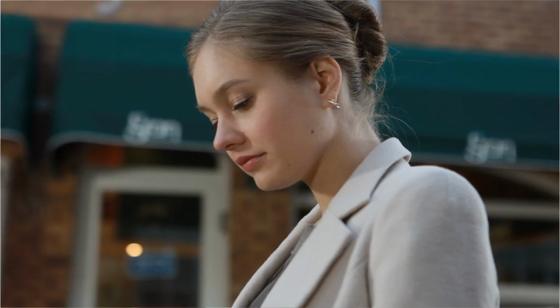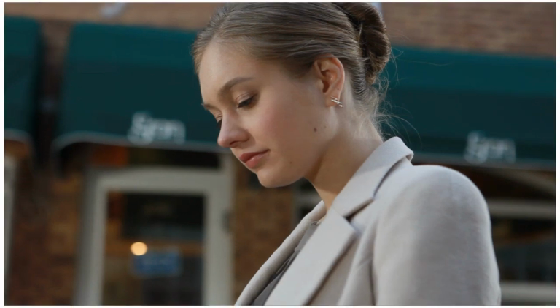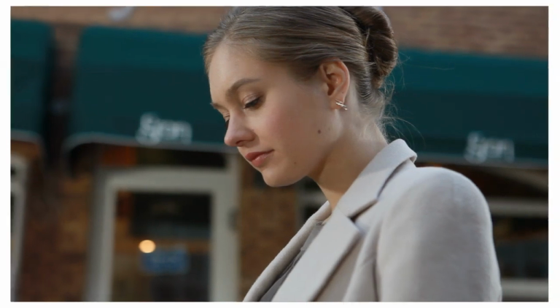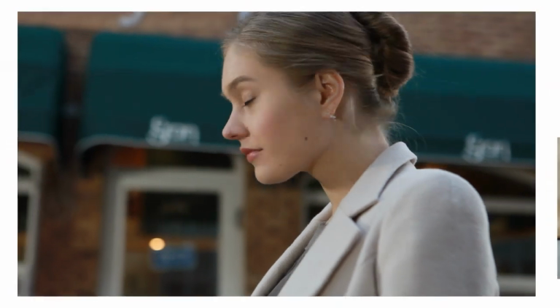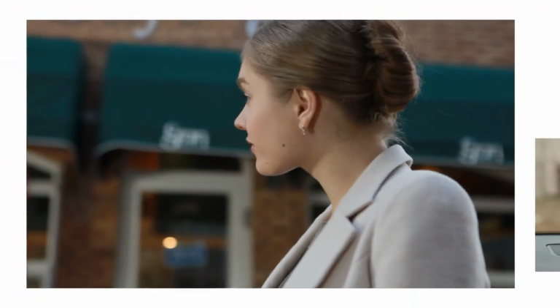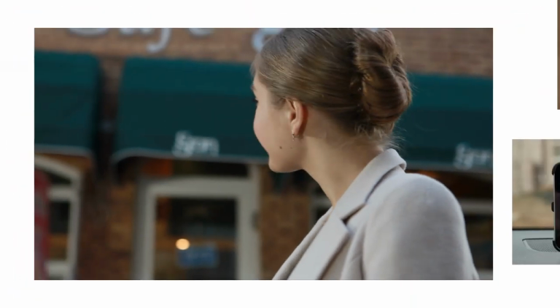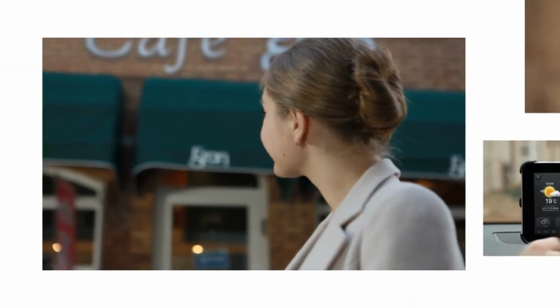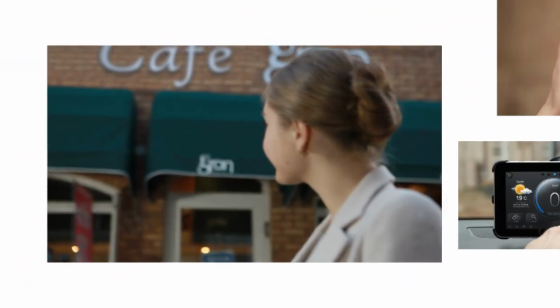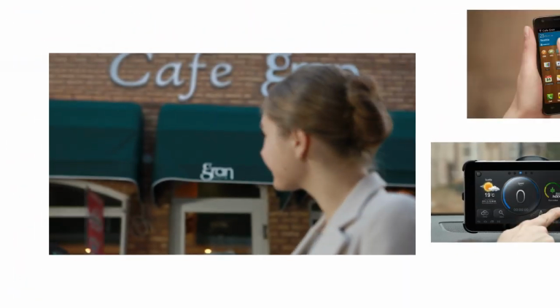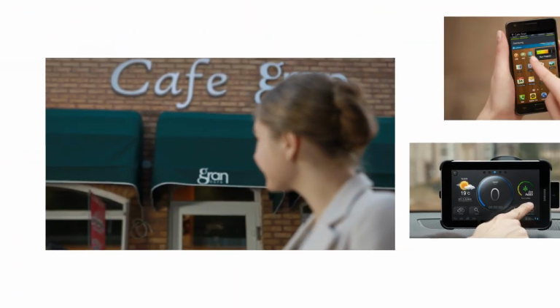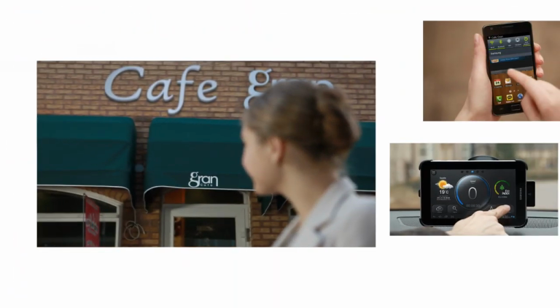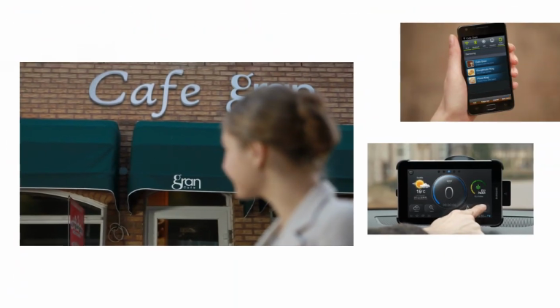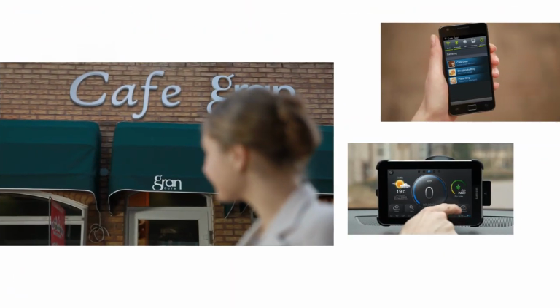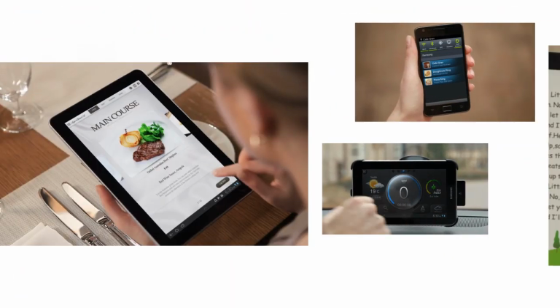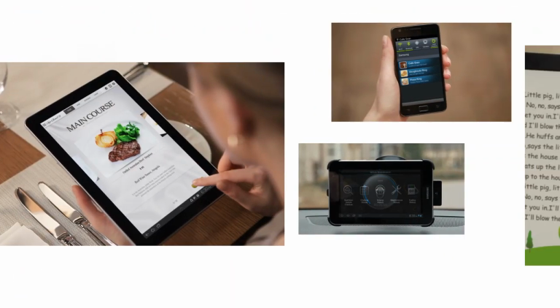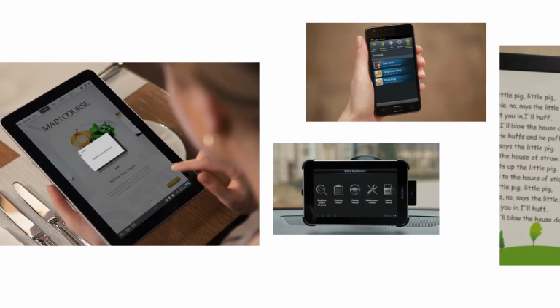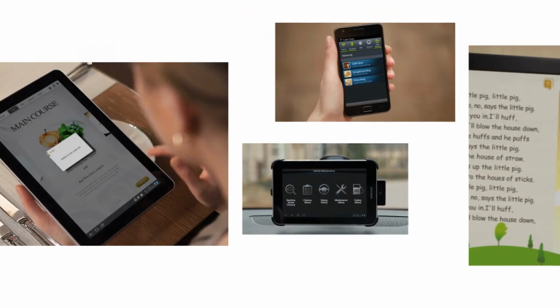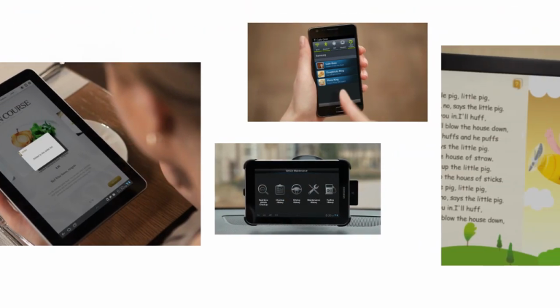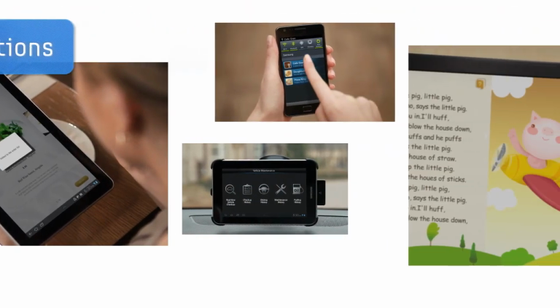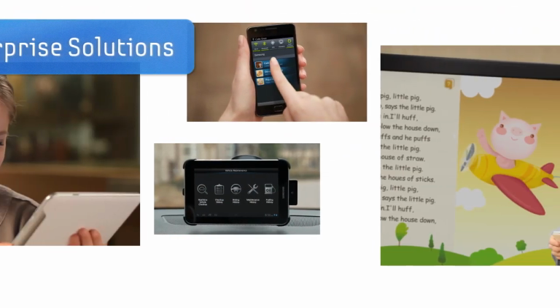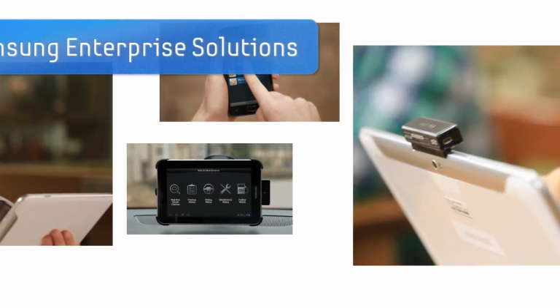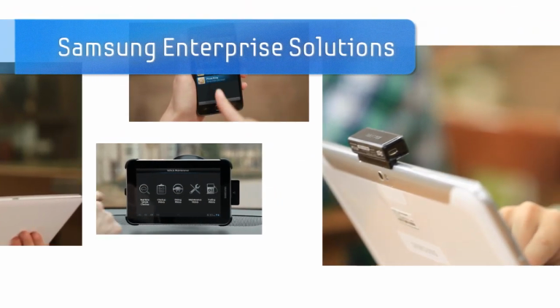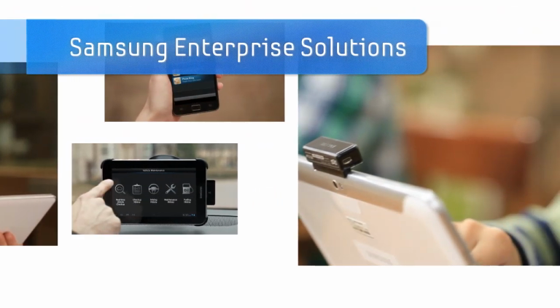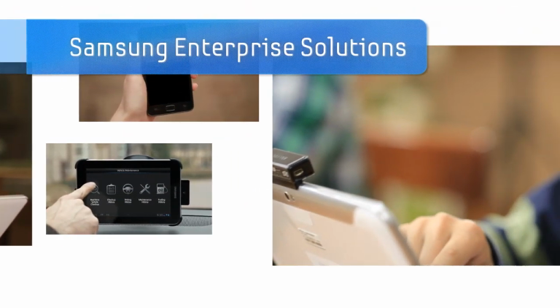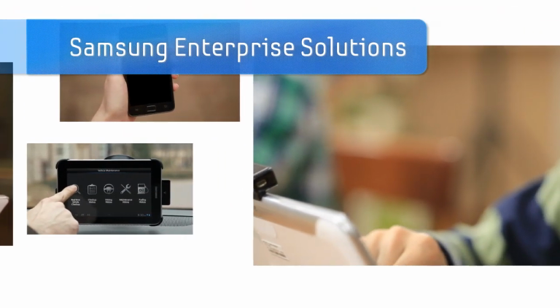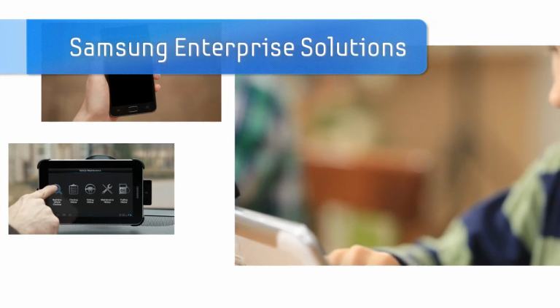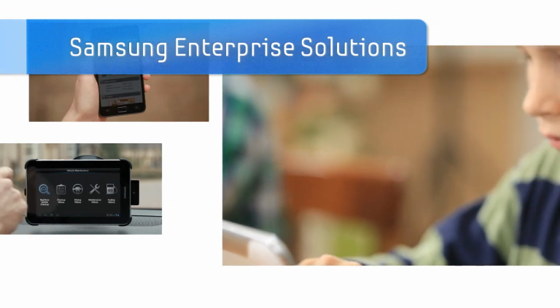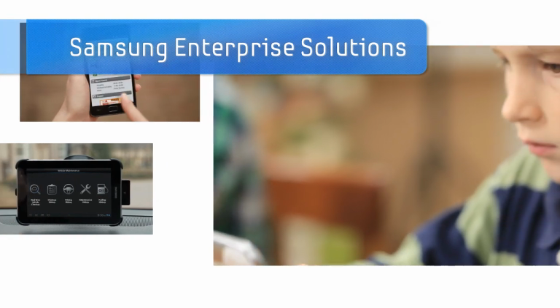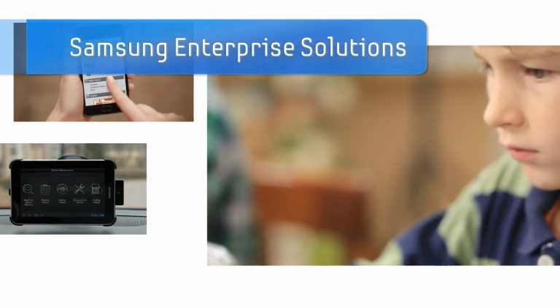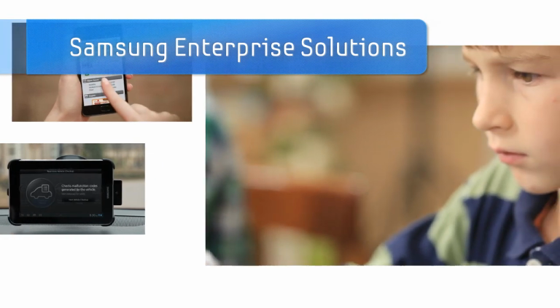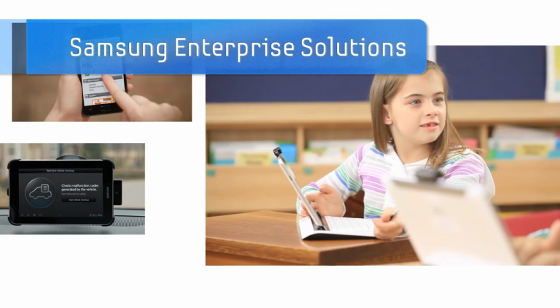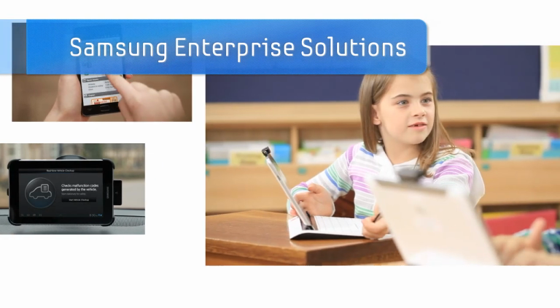Samsung Enterprise Solutions are in your life. Your life will be more convenient with Samsung Solutions.